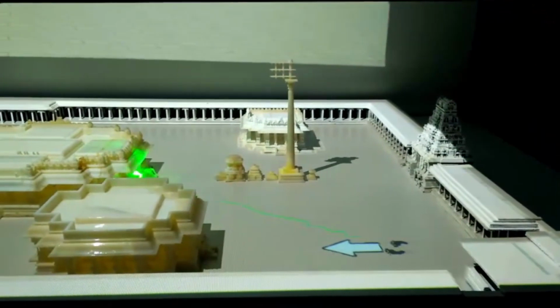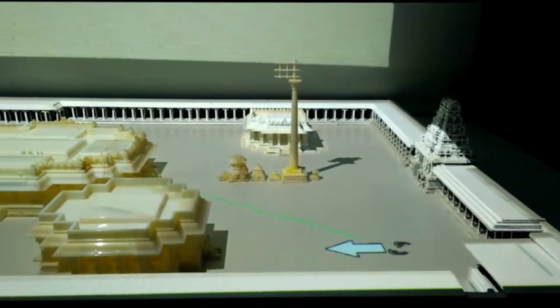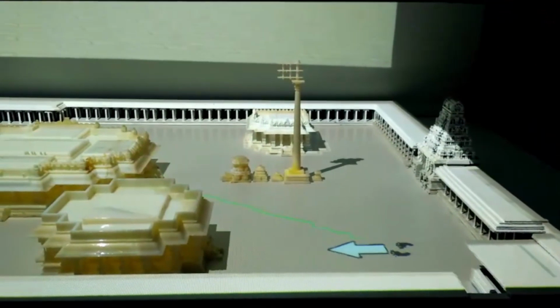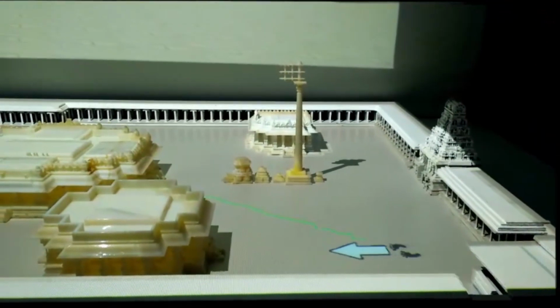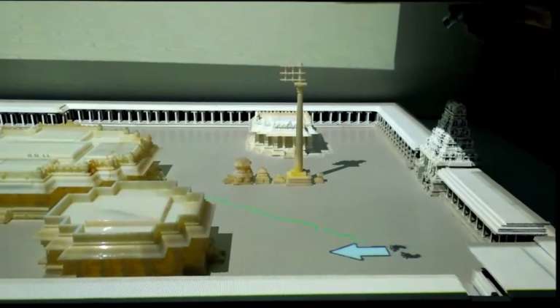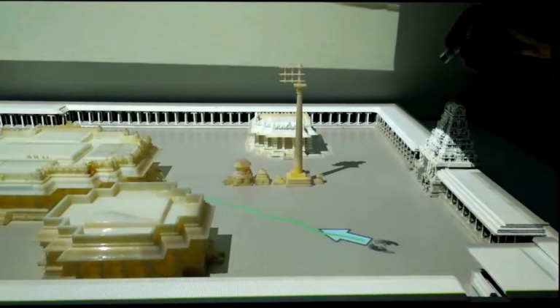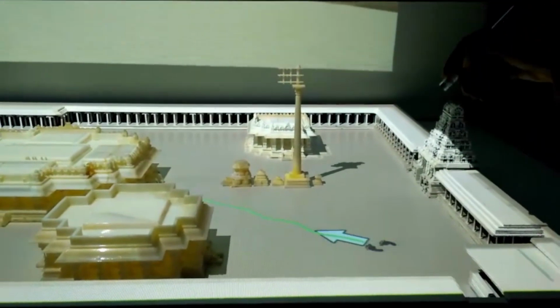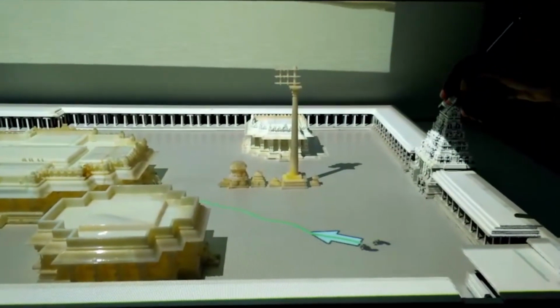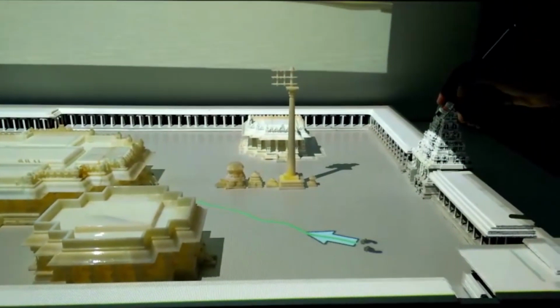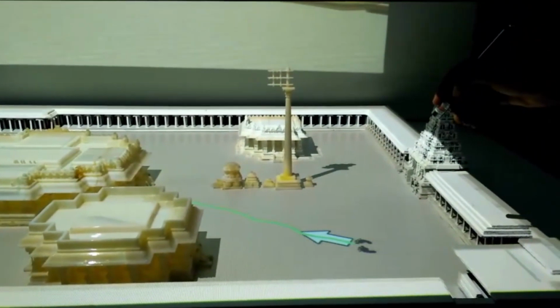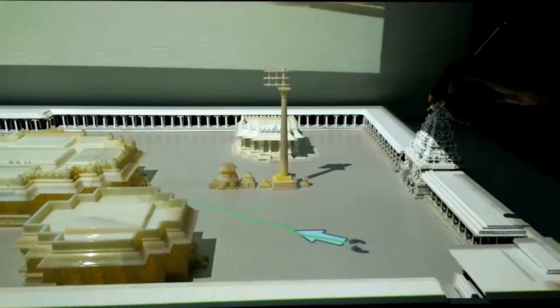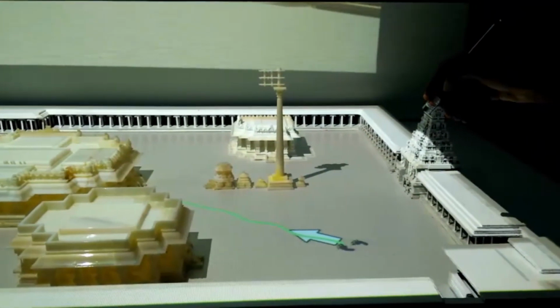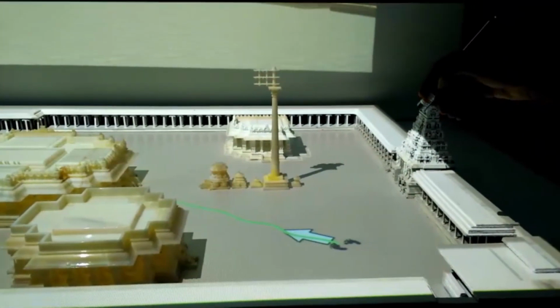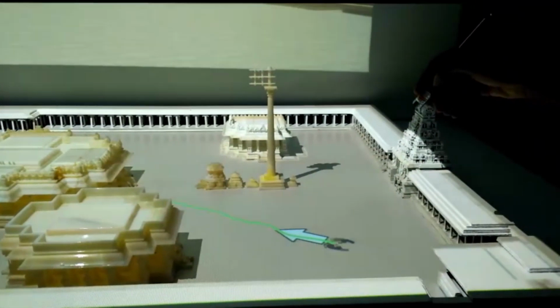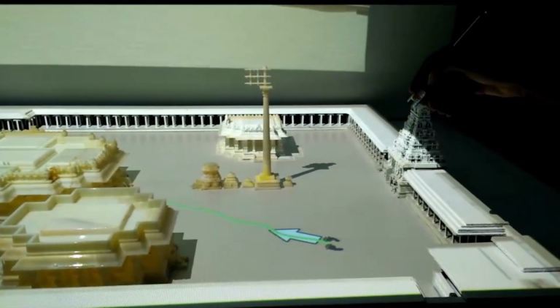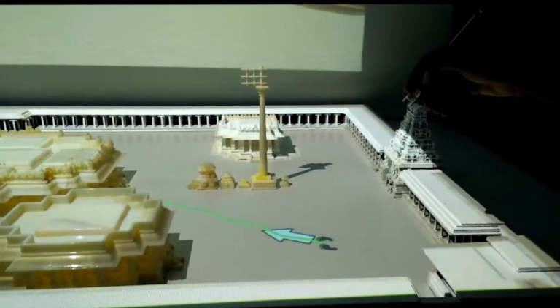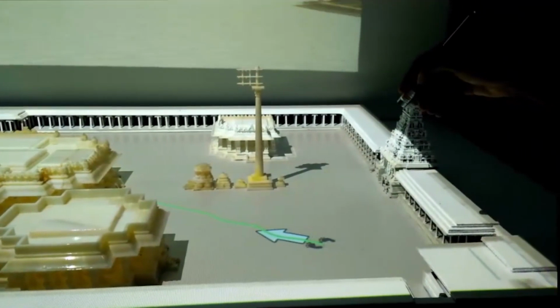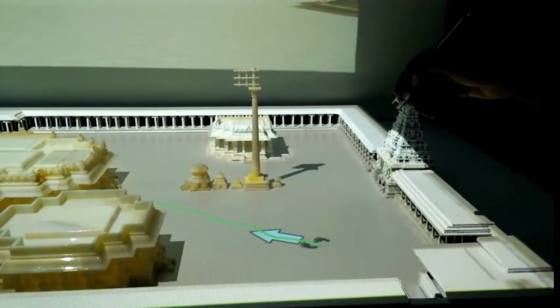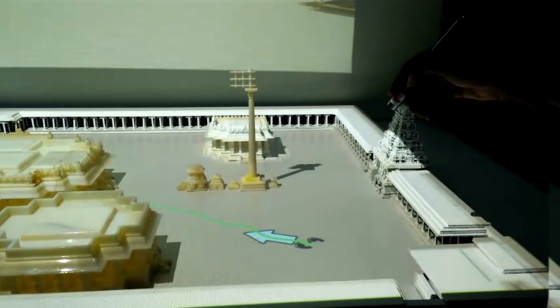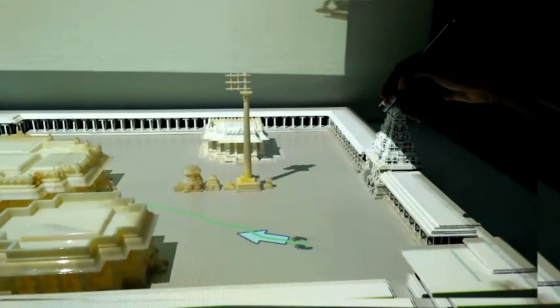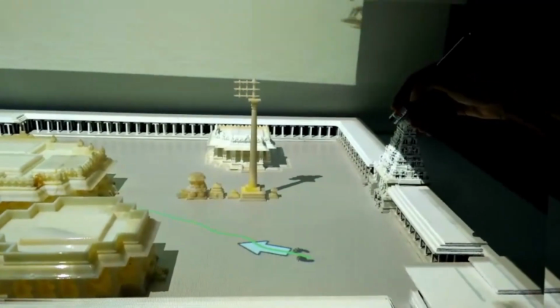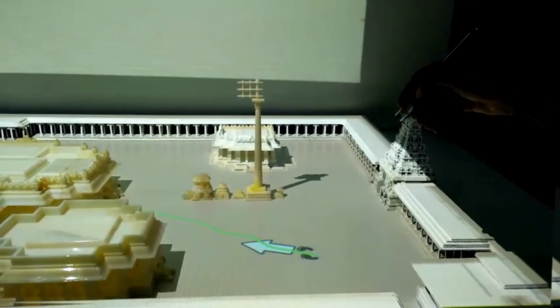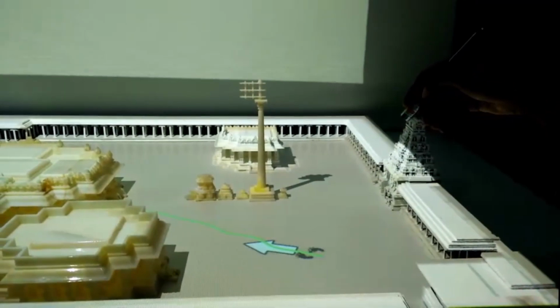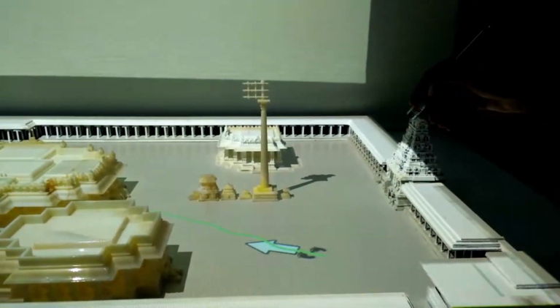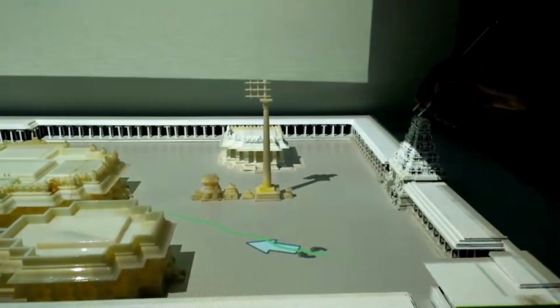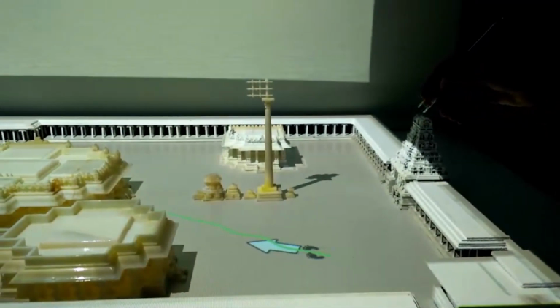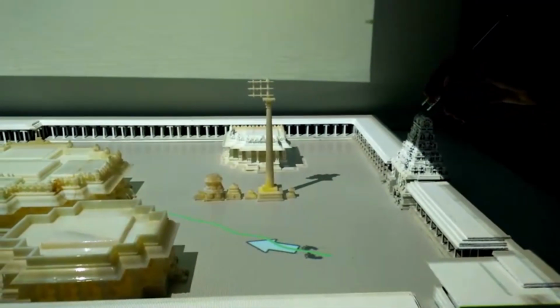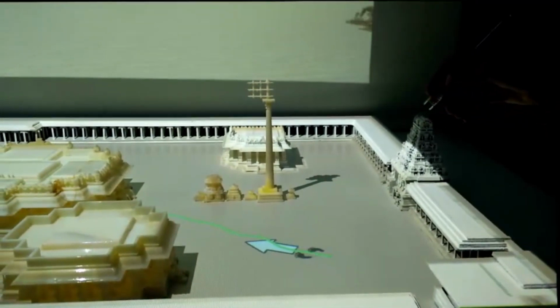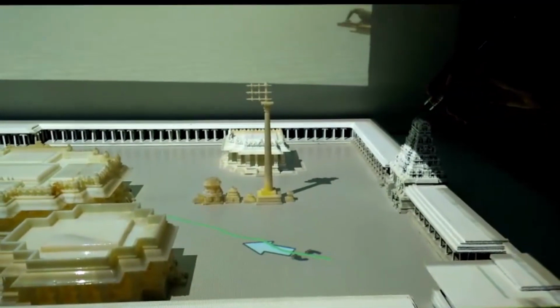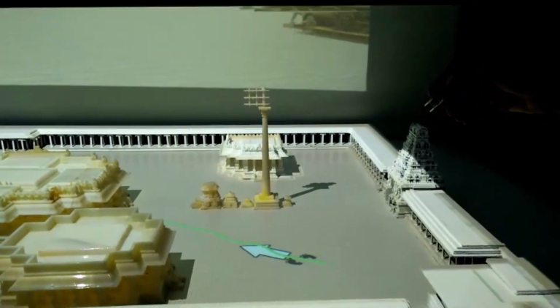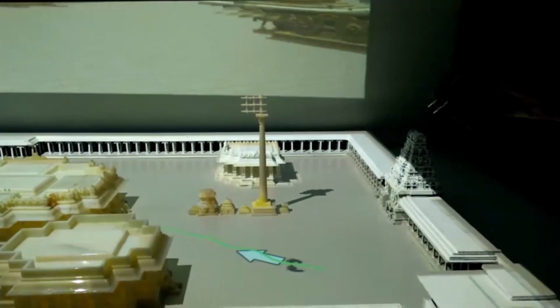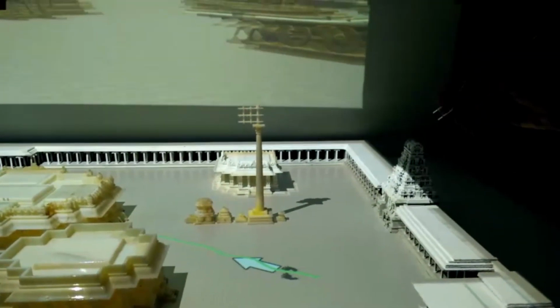The user's position and viewing direction is shown on the temple compound to give the user feedback about their position virtually.